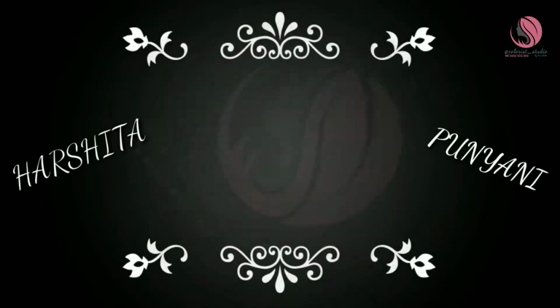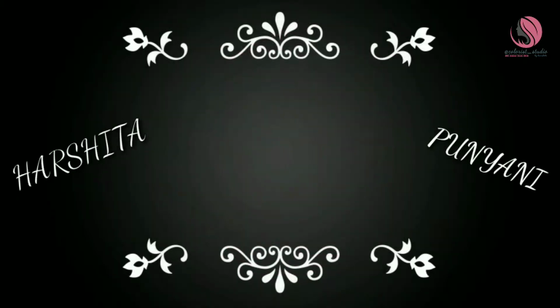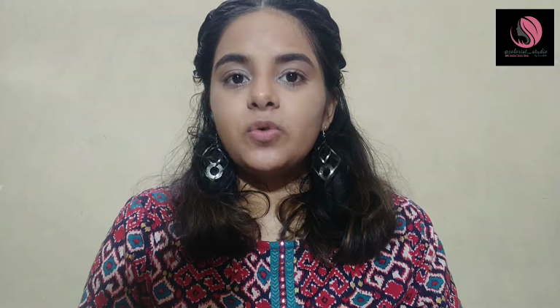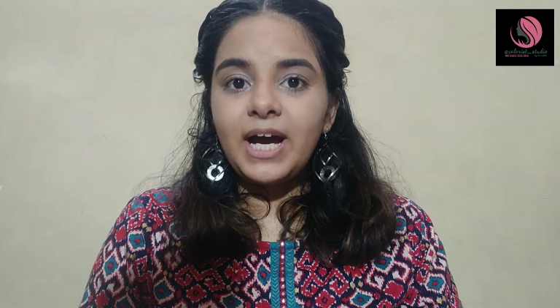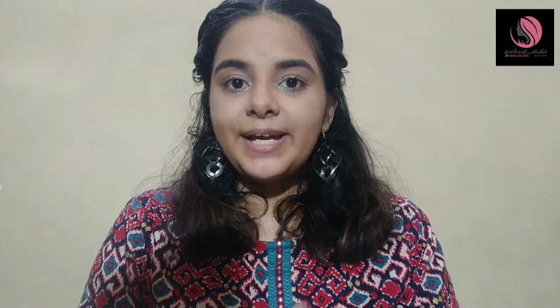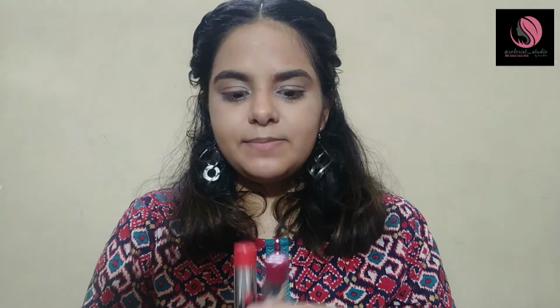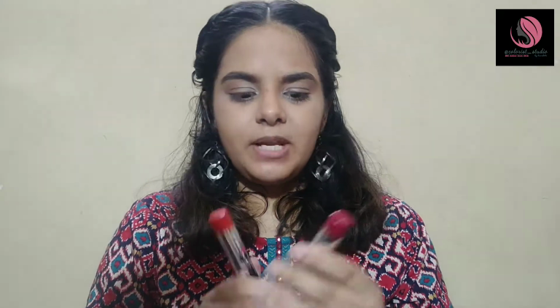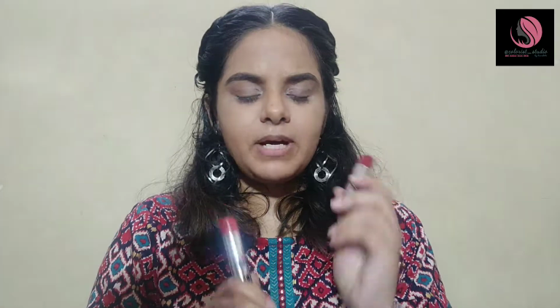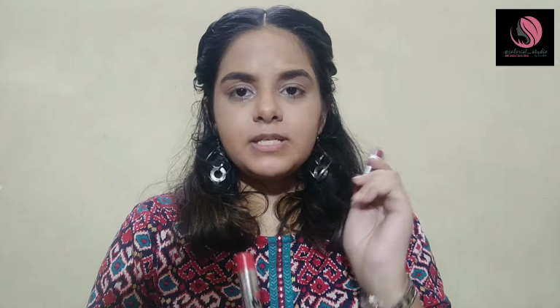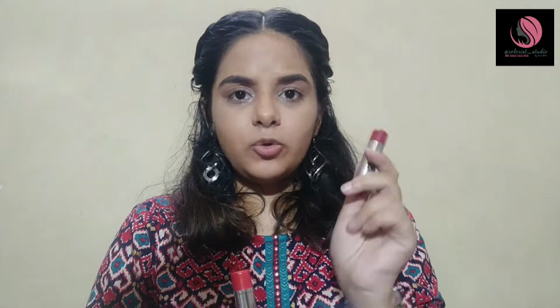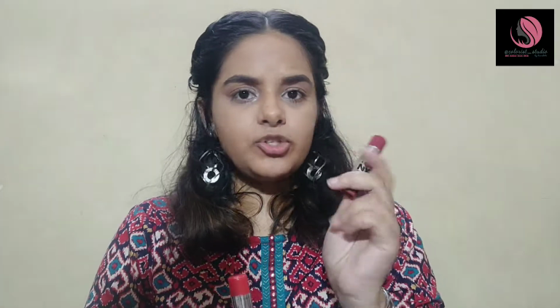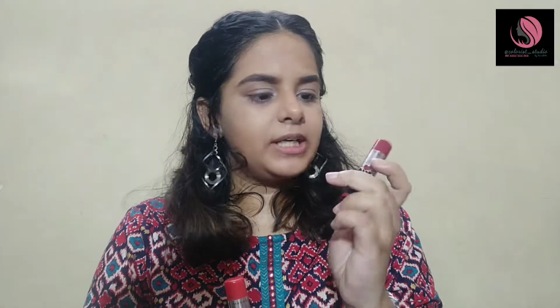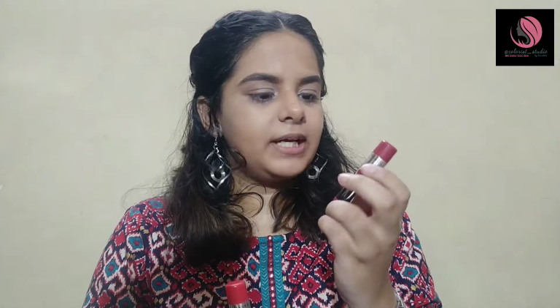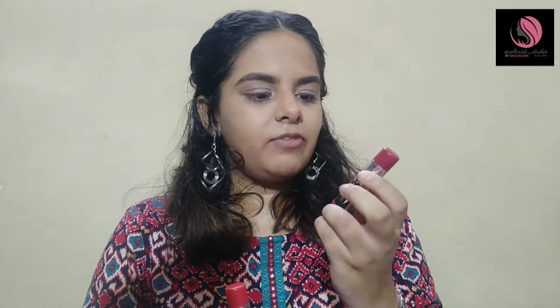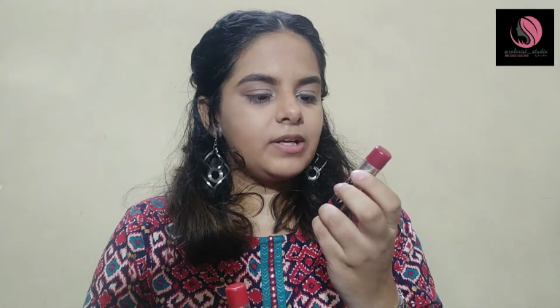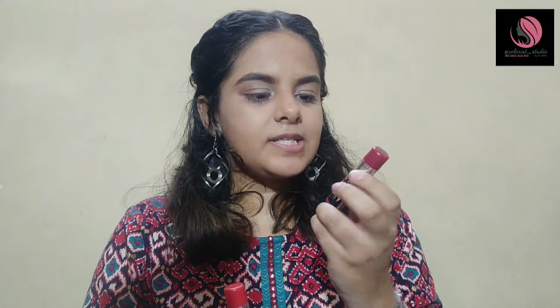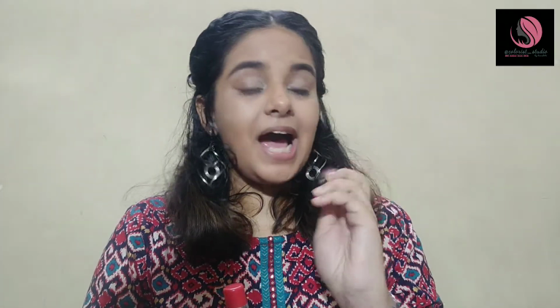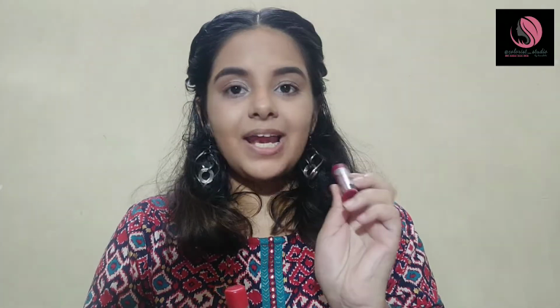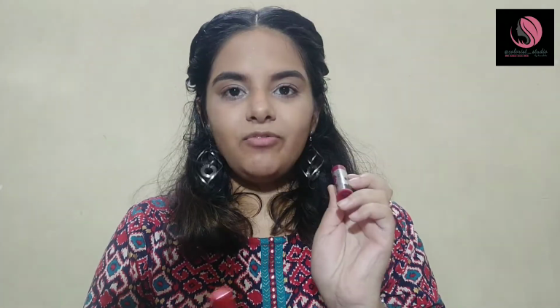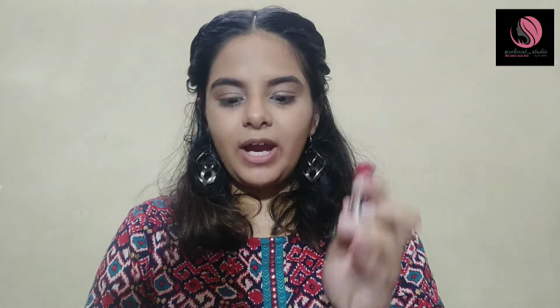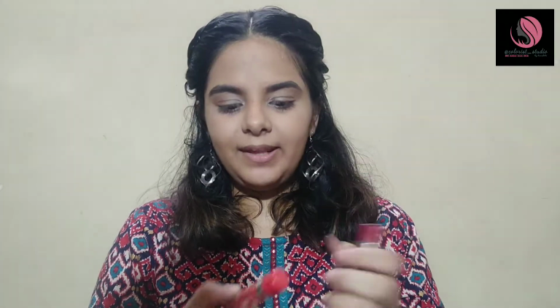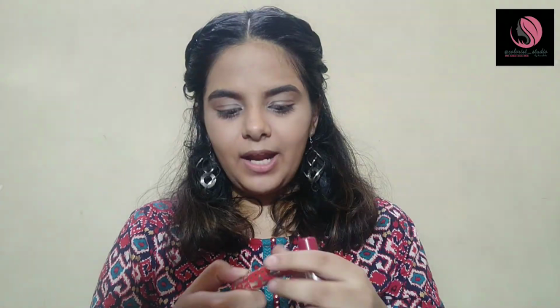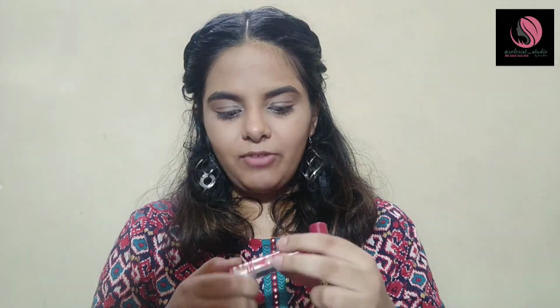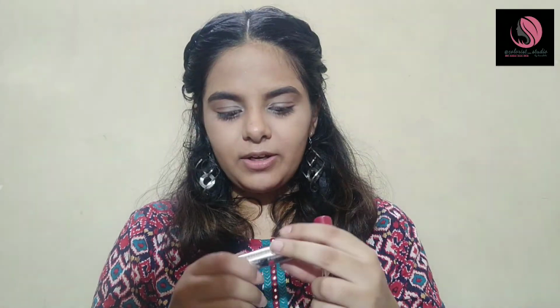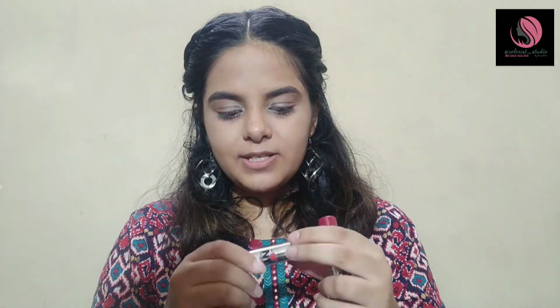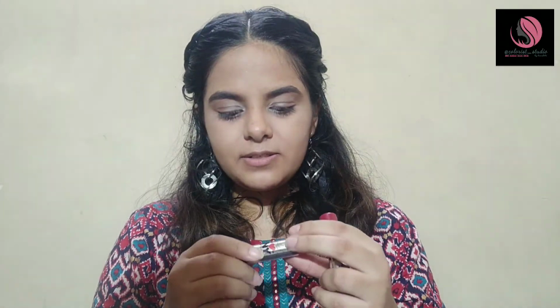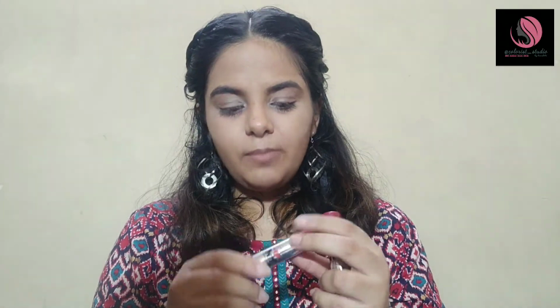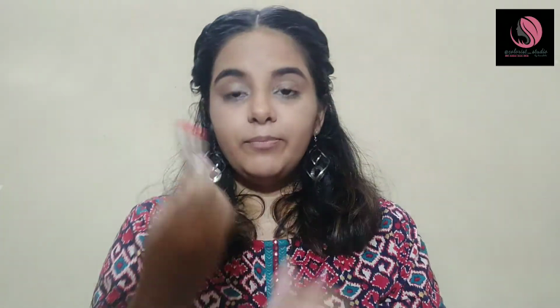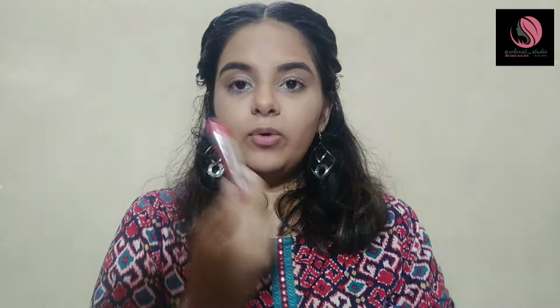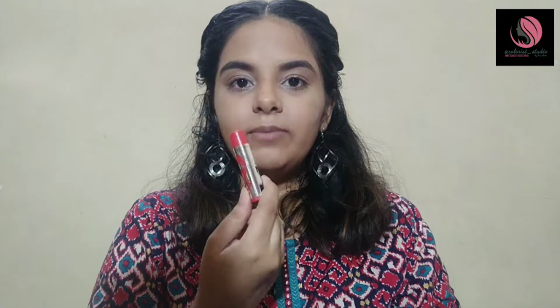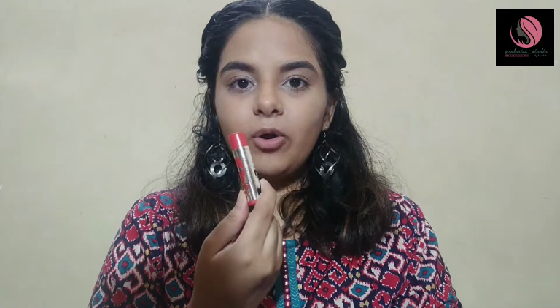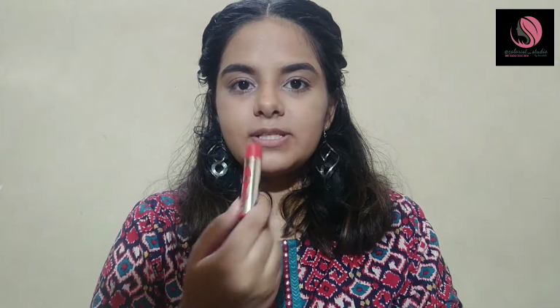So guys, I have two shades. One is Highline Vine and one is Brooklyn Bronze.